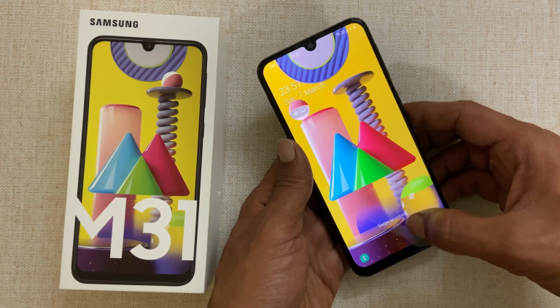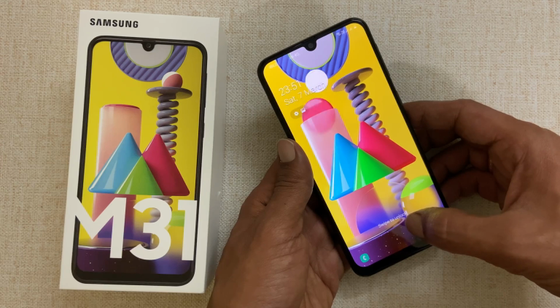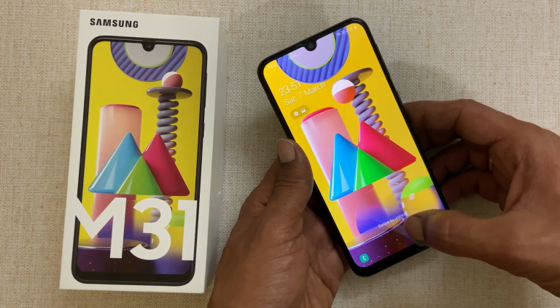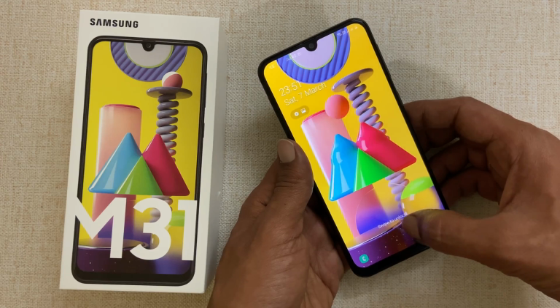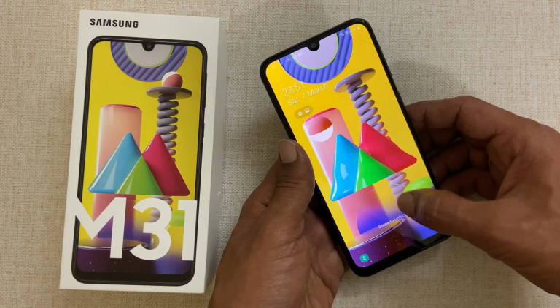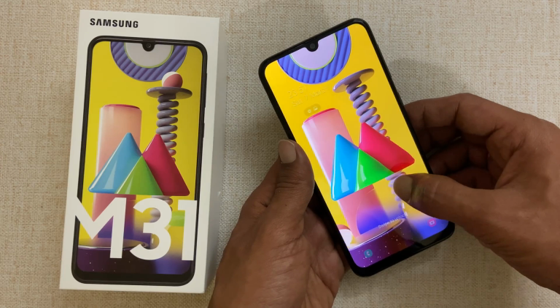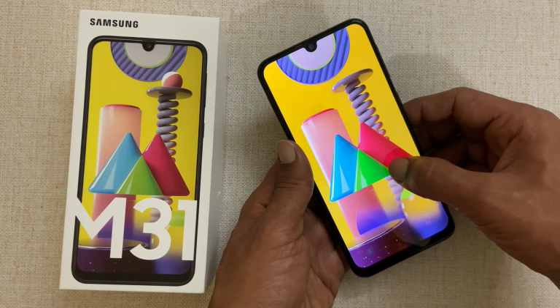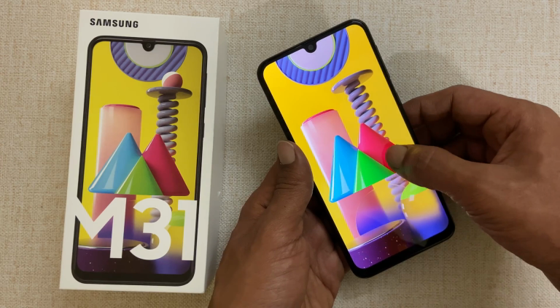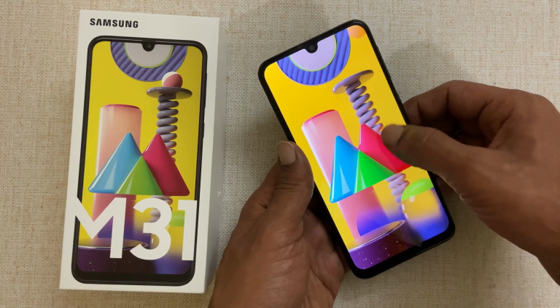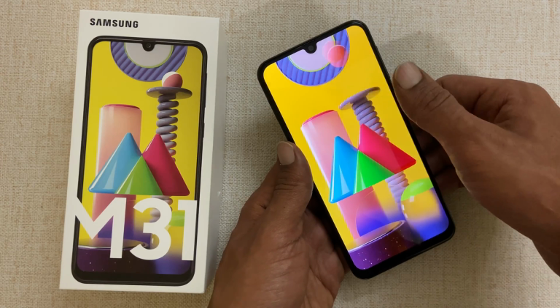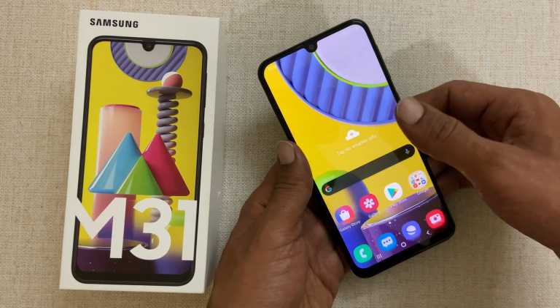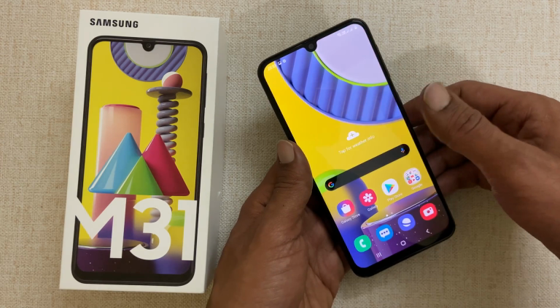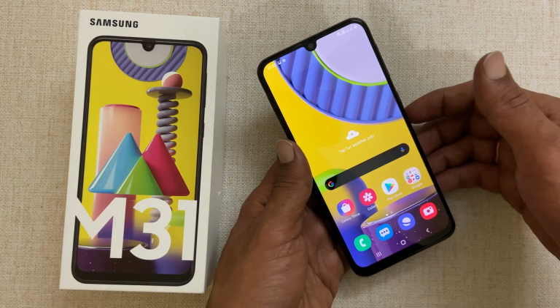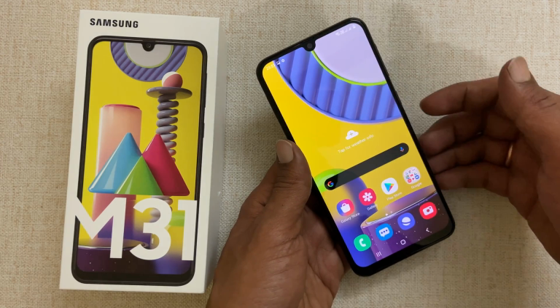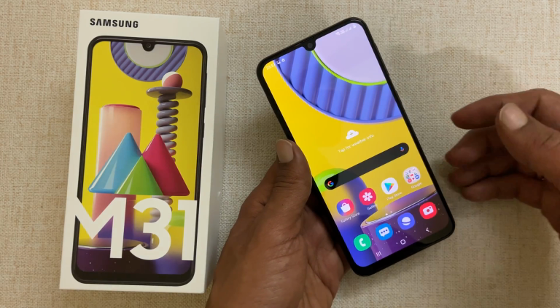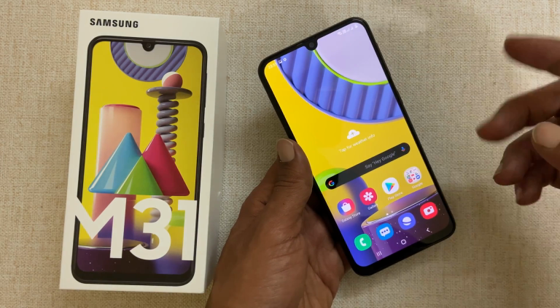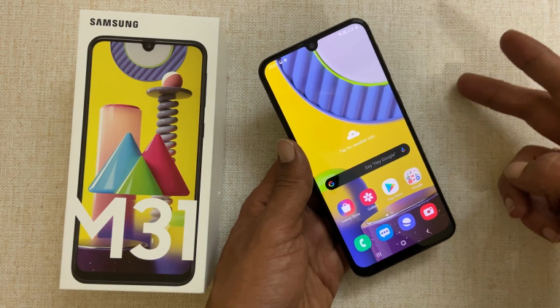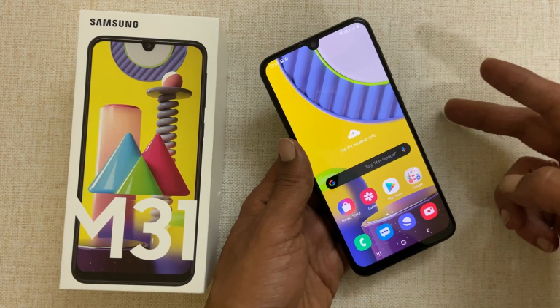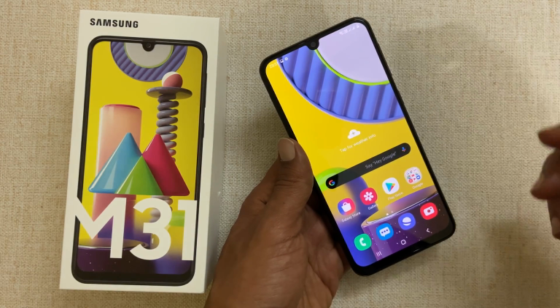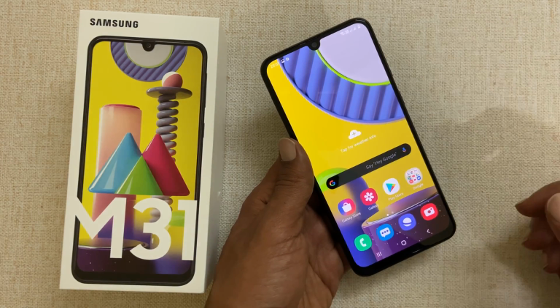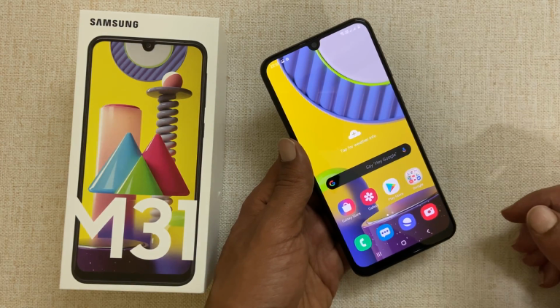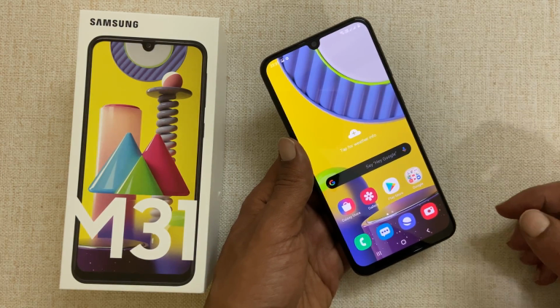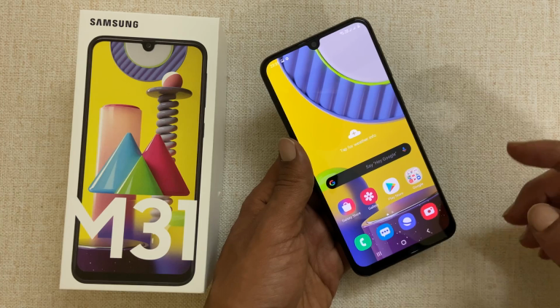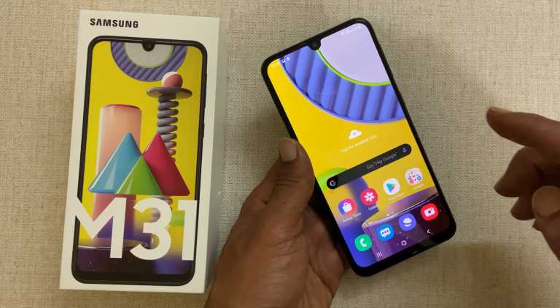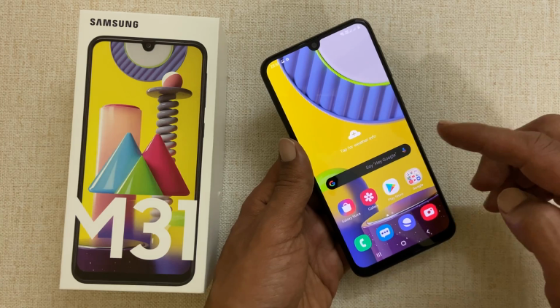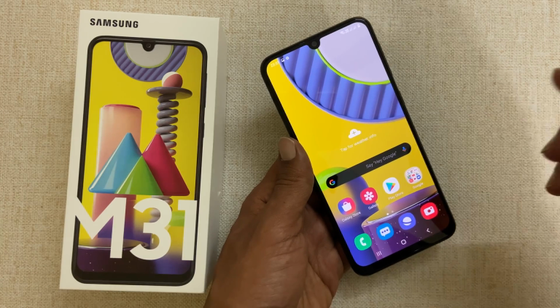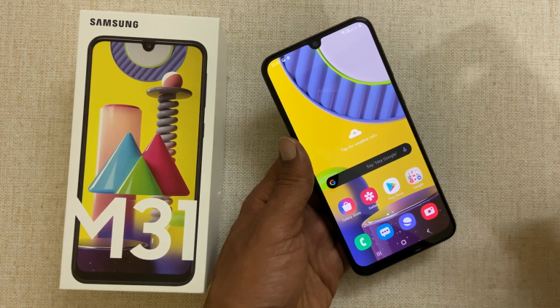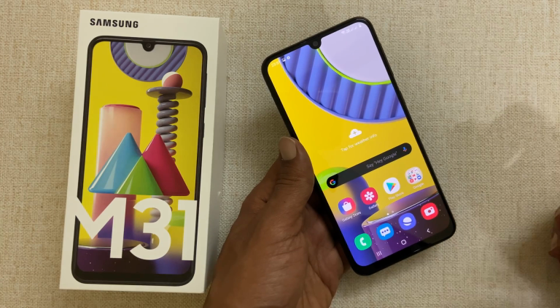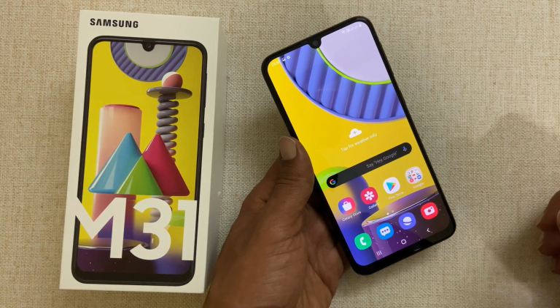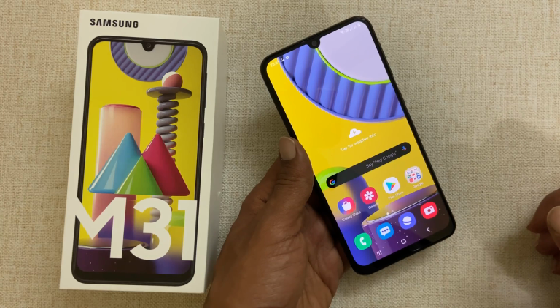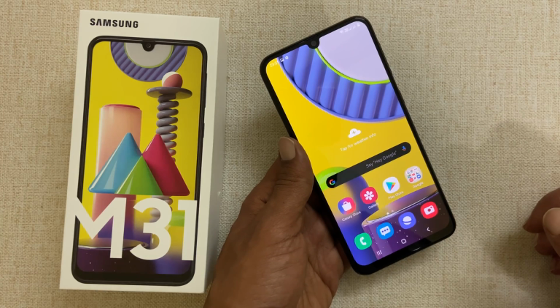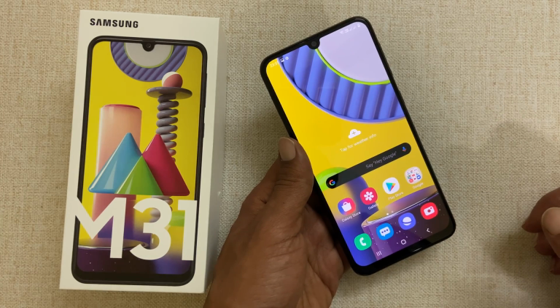Welcome back friends. In this video, let us explore two different ways to take a screenshot on Samsung Galaxy M31.